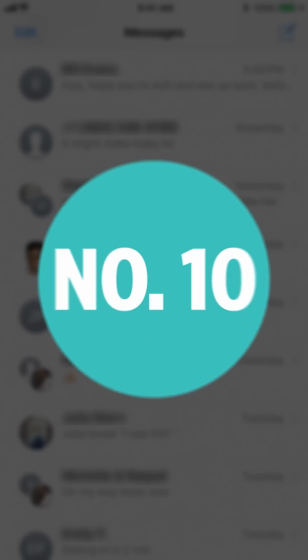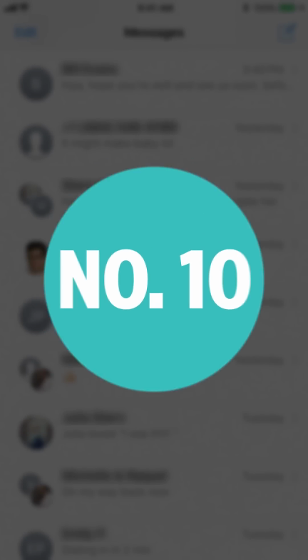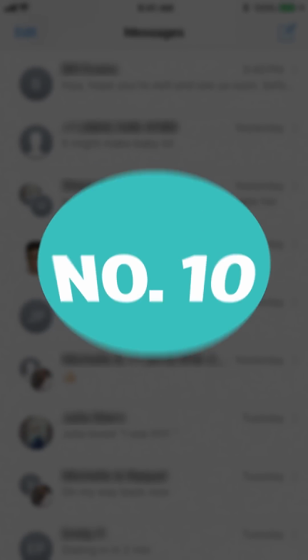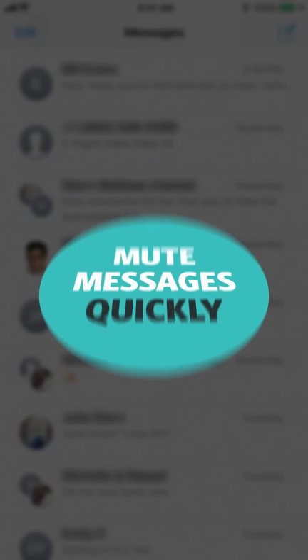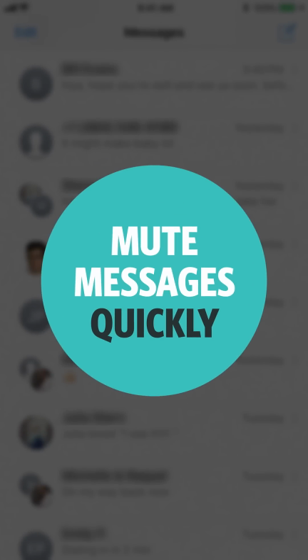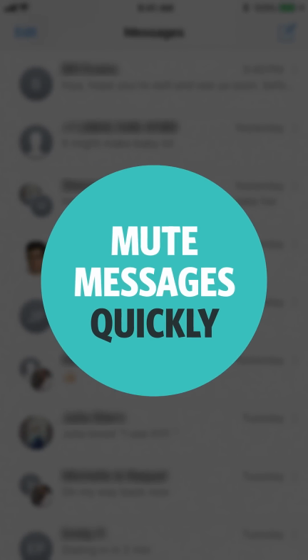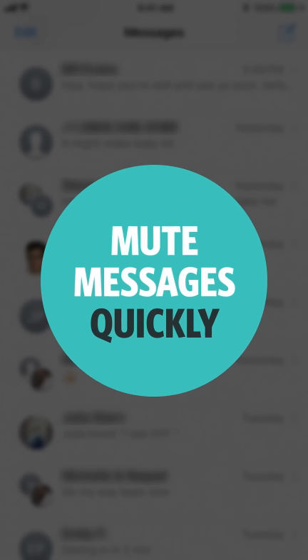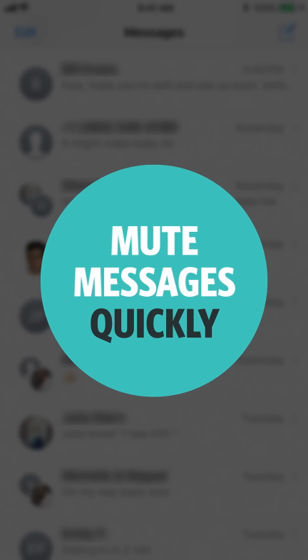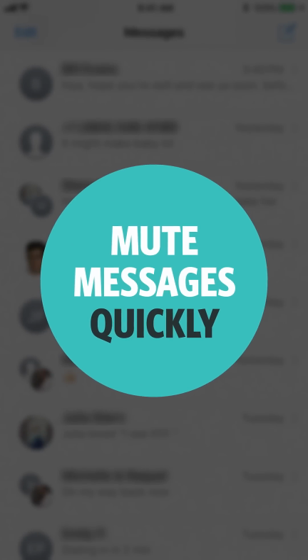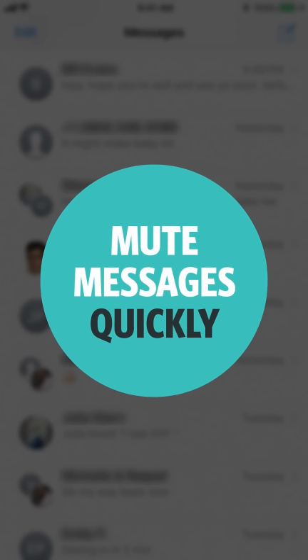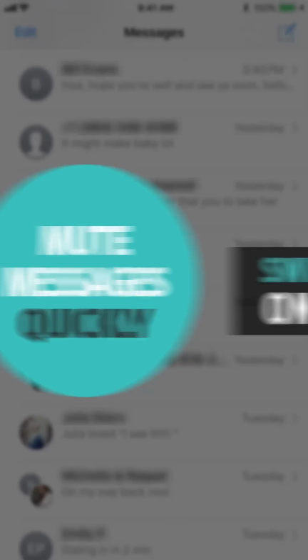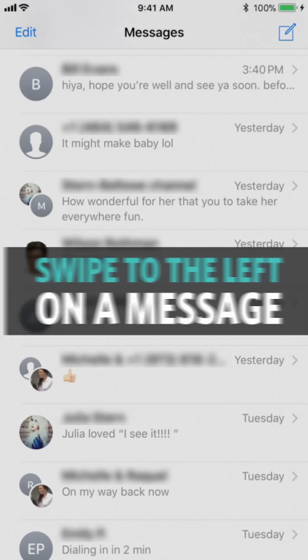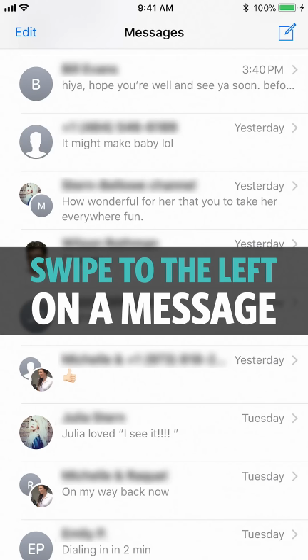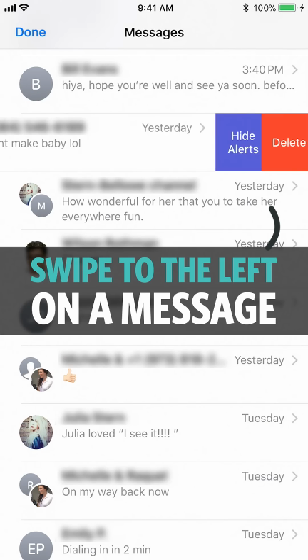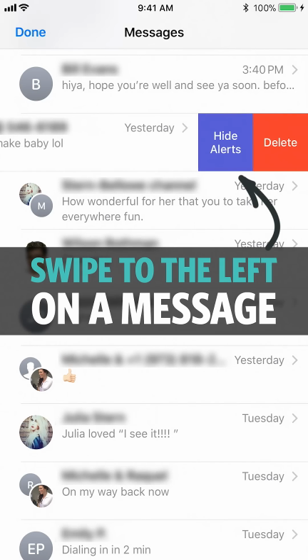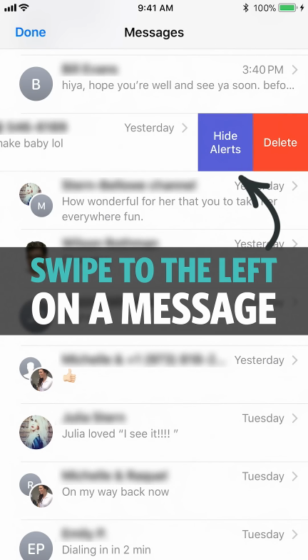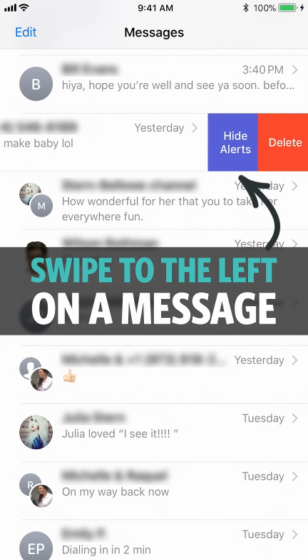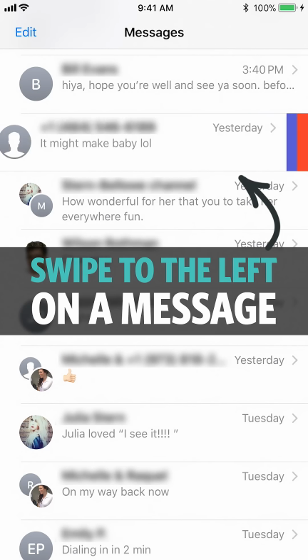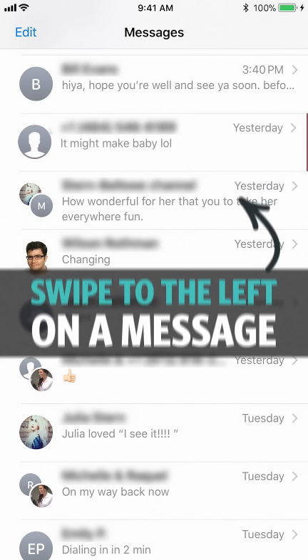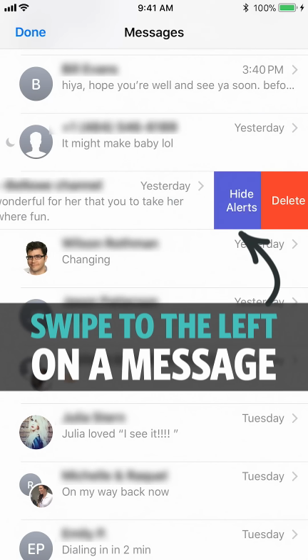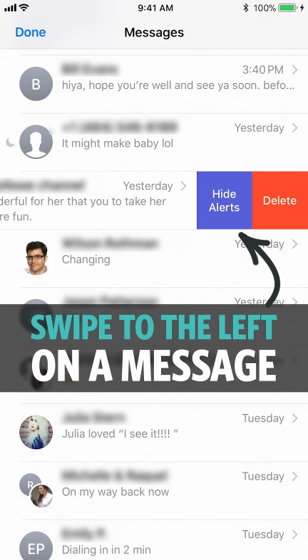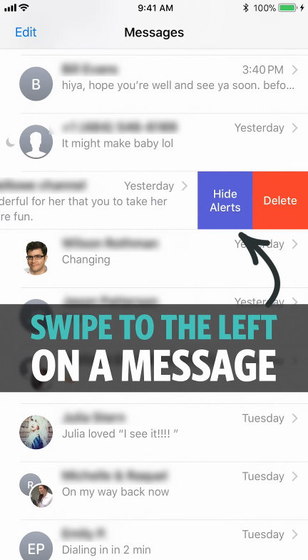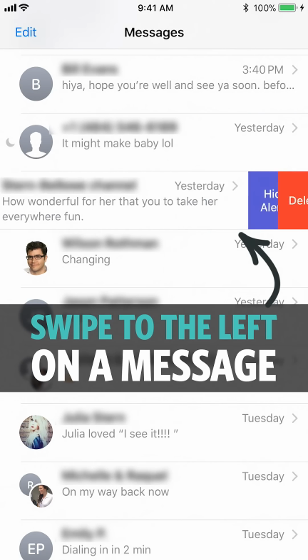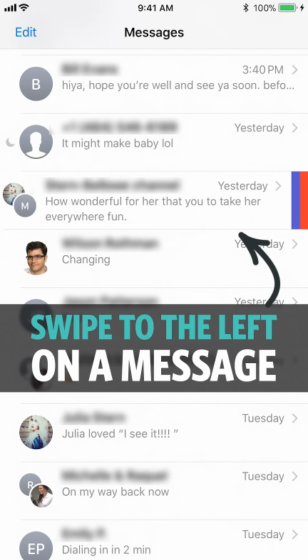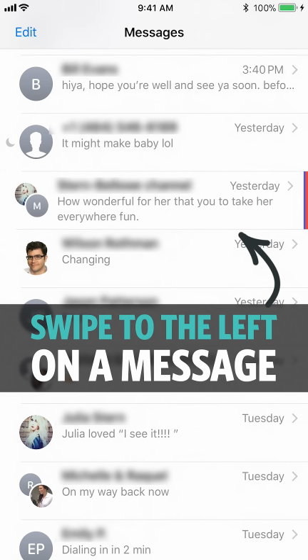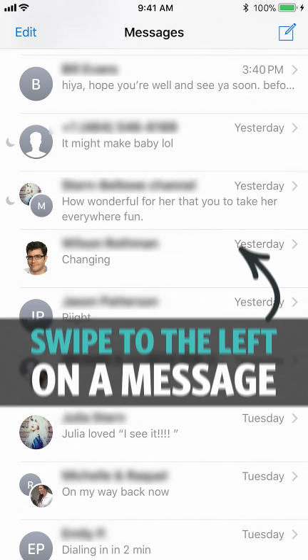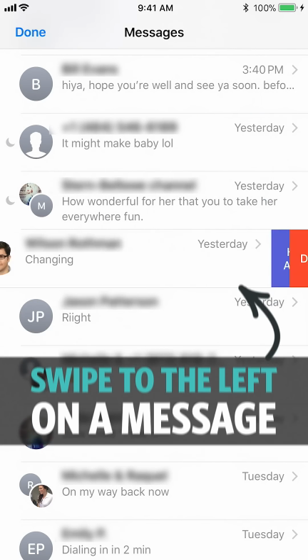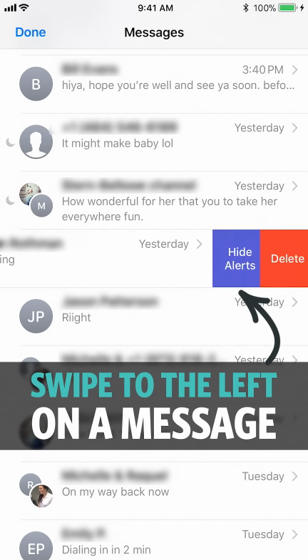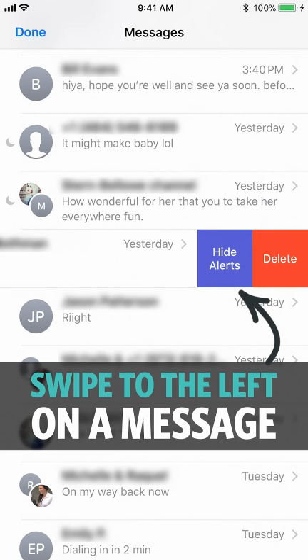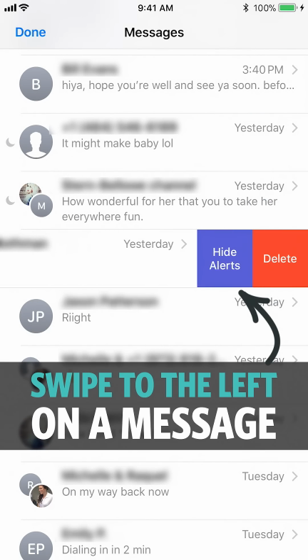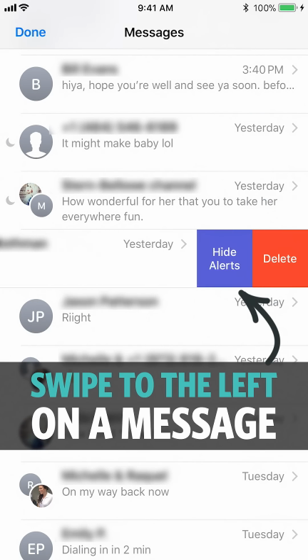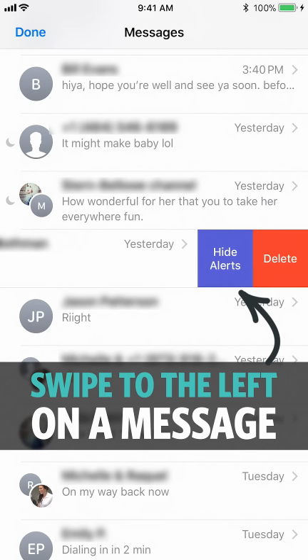Number ten: Mute iMessages quickly. Swipe to the left on a message and select Hide Alerts to shut up that annoying messaging chain.